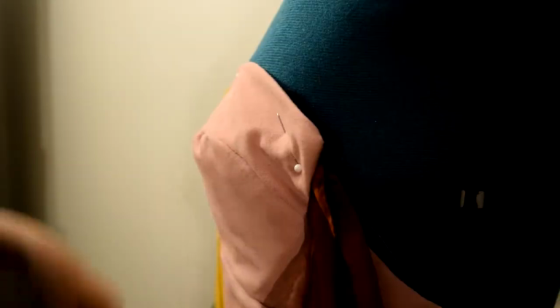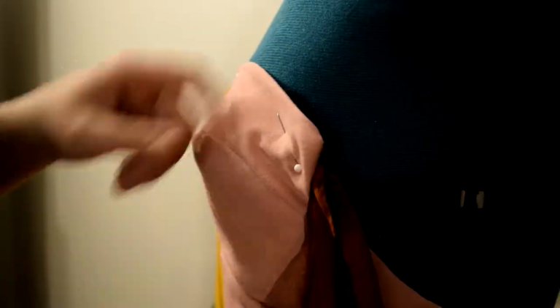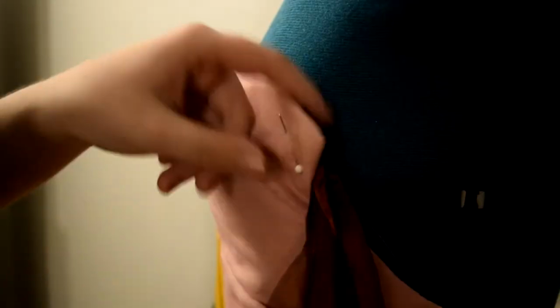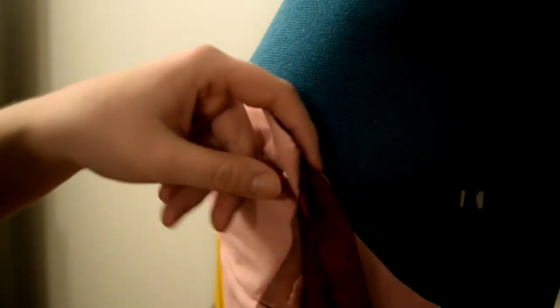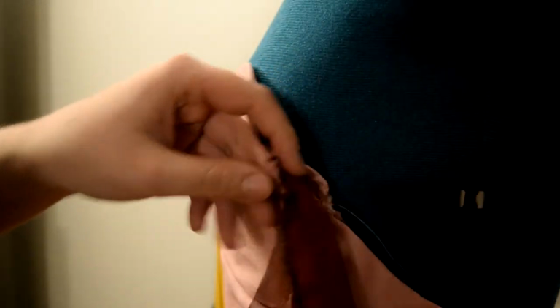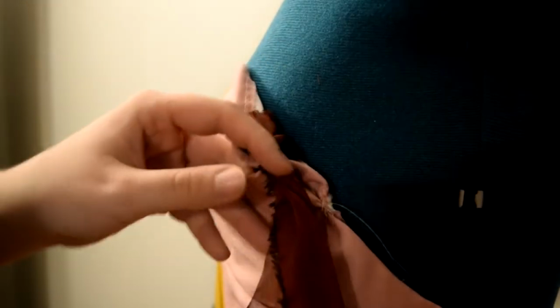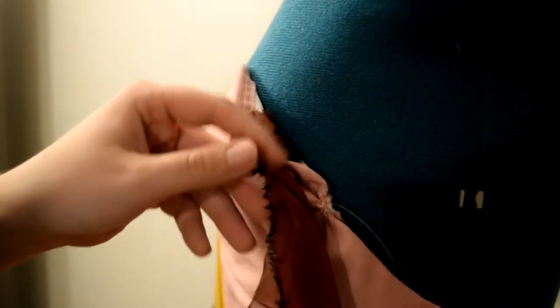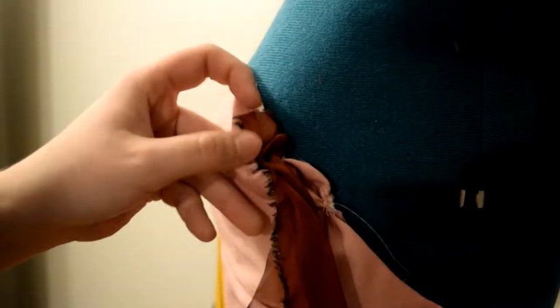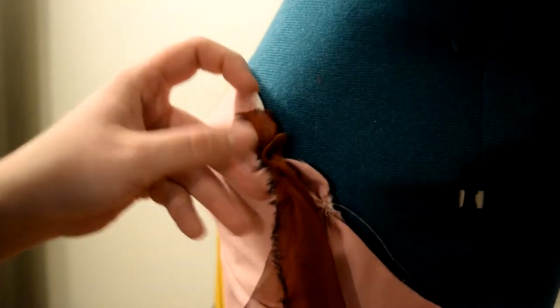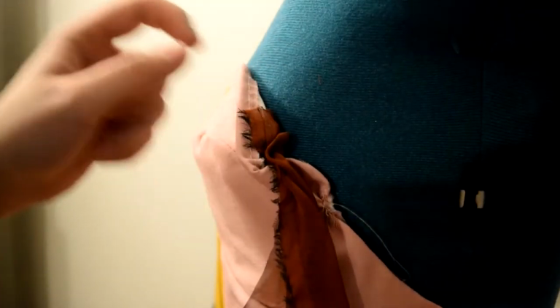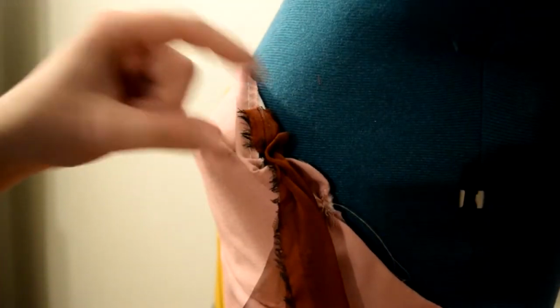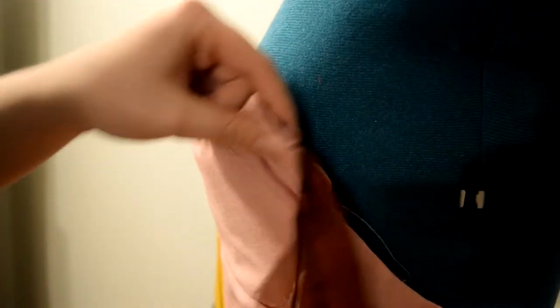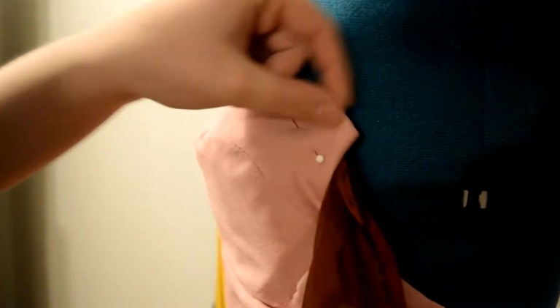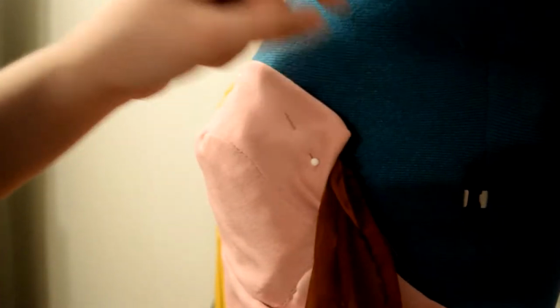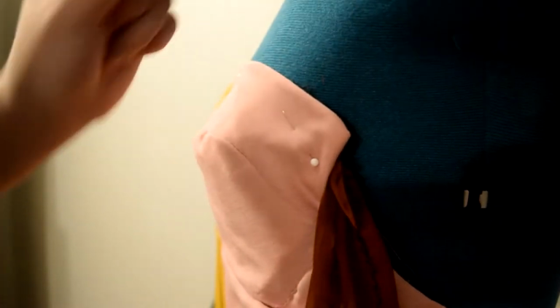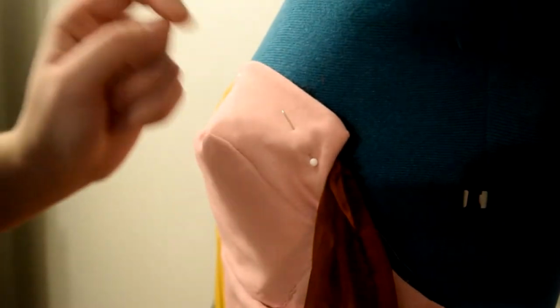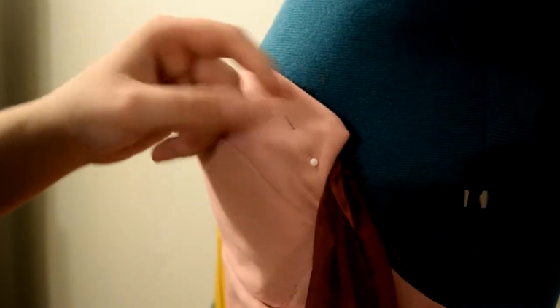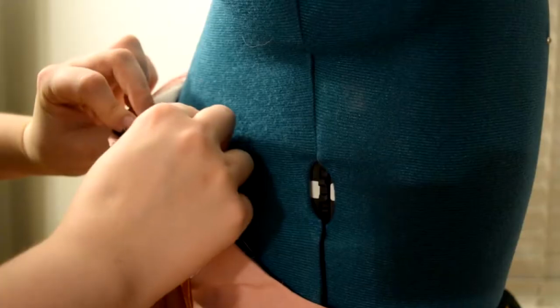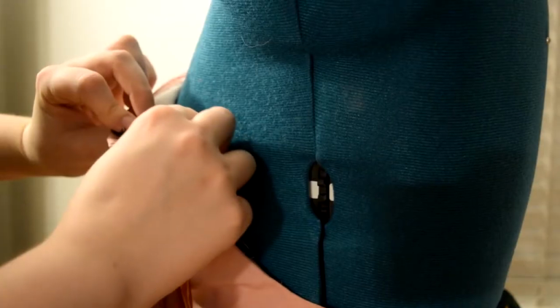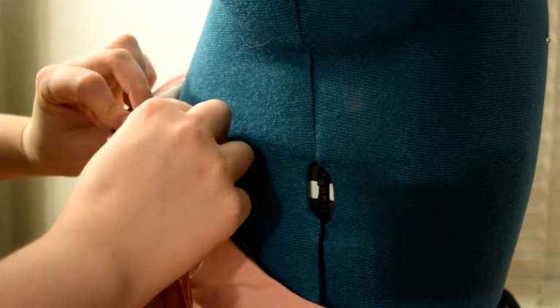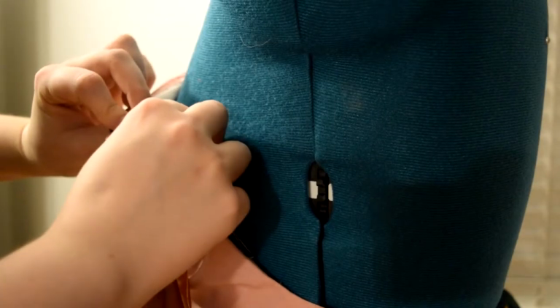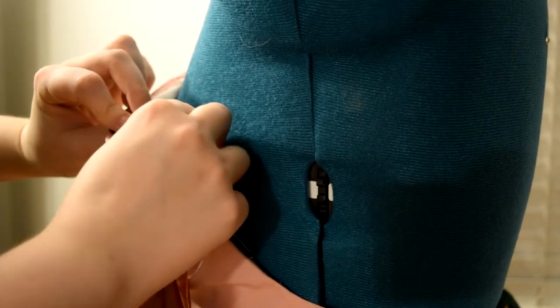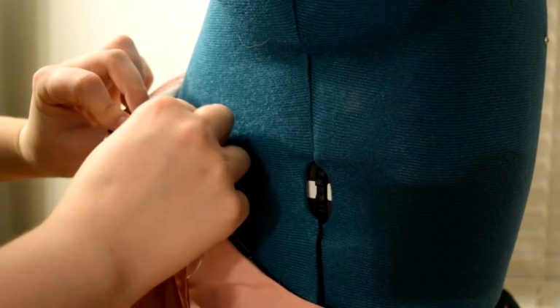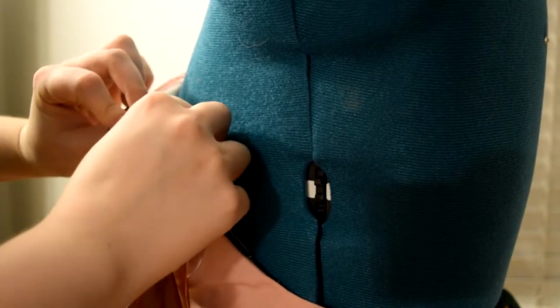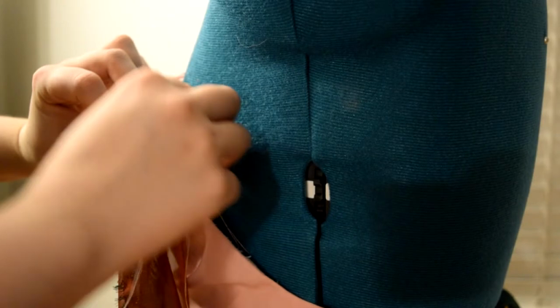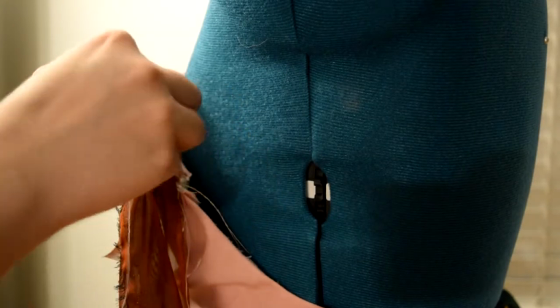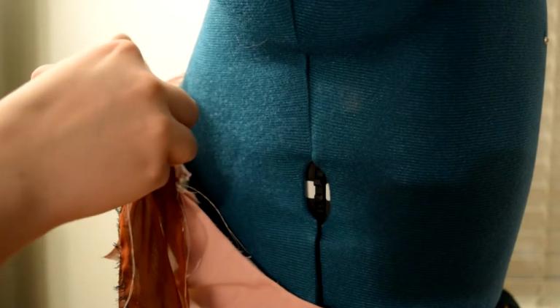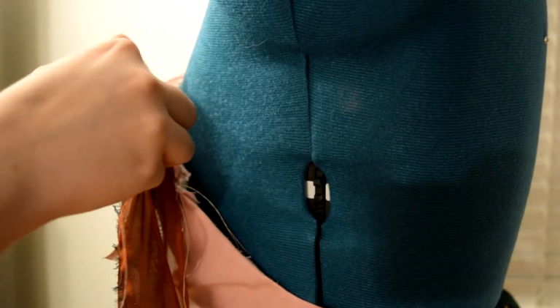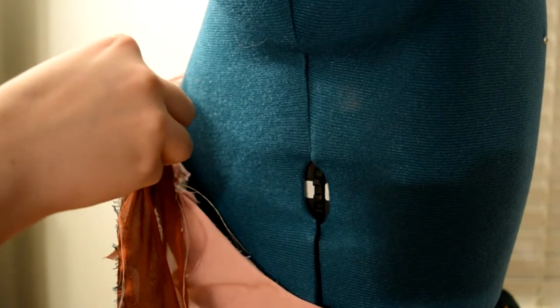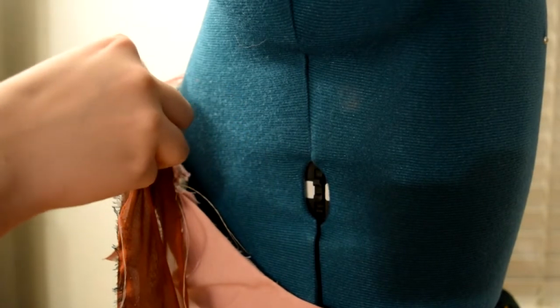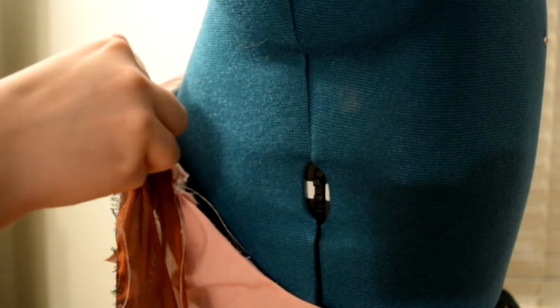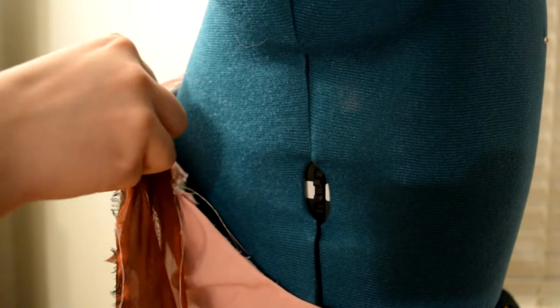And then I took some thread and carefully sewed them on, making sure not to sew through to the front.